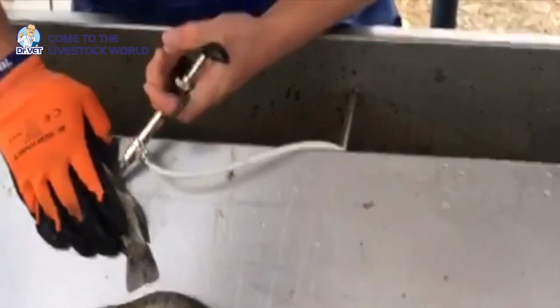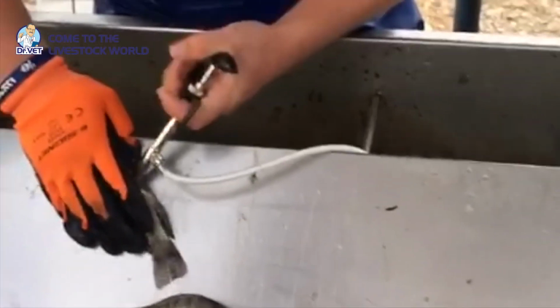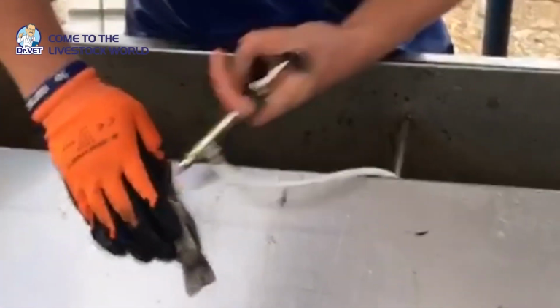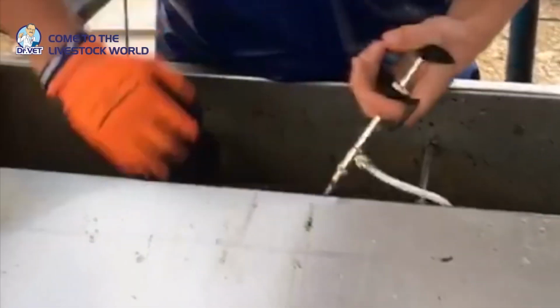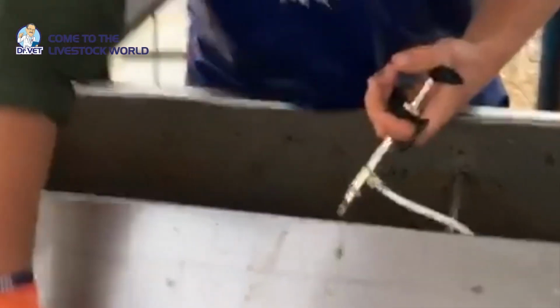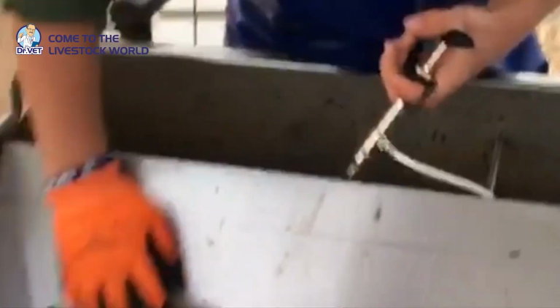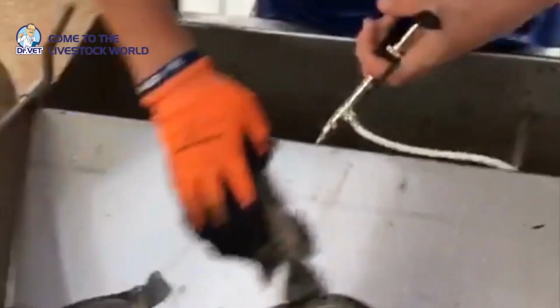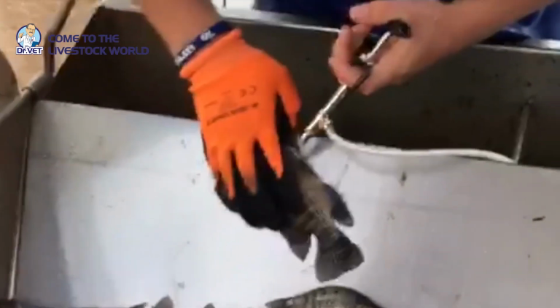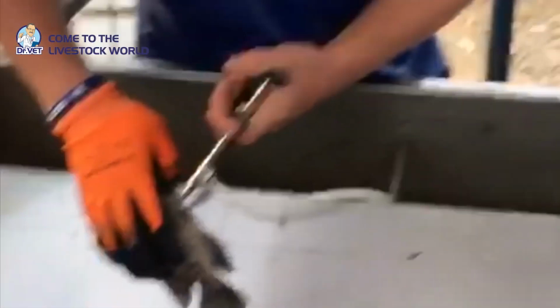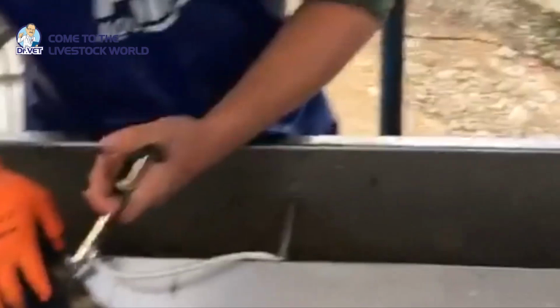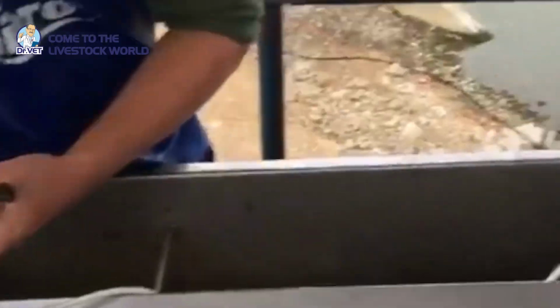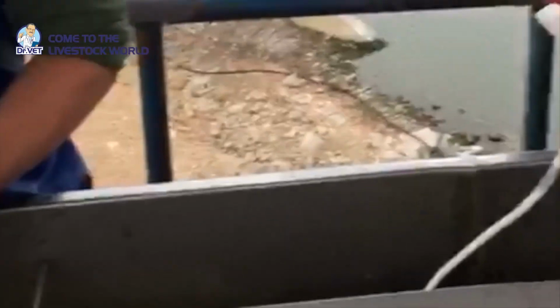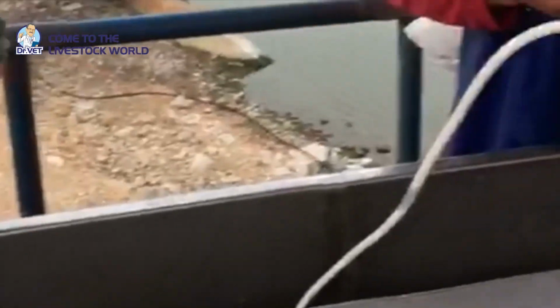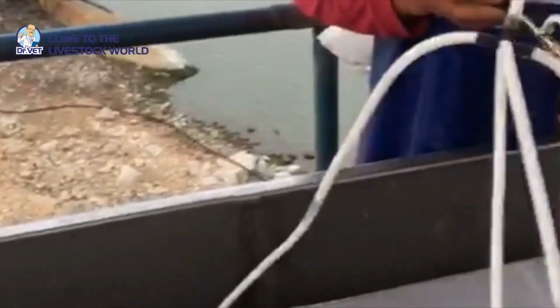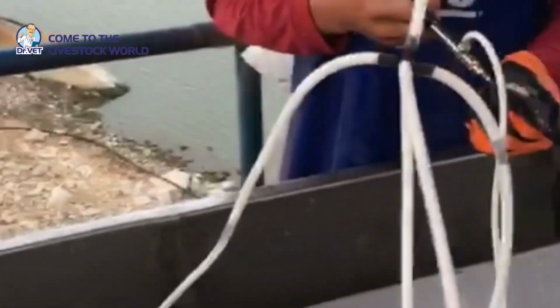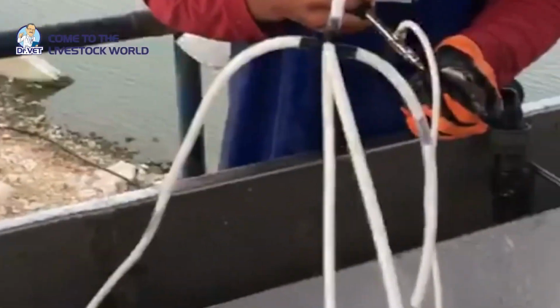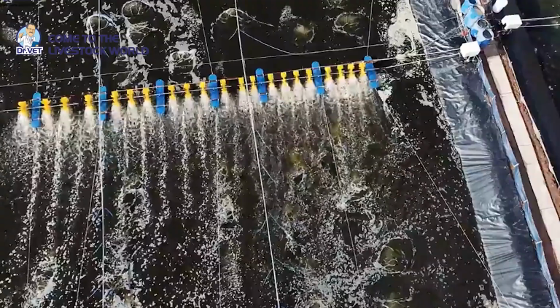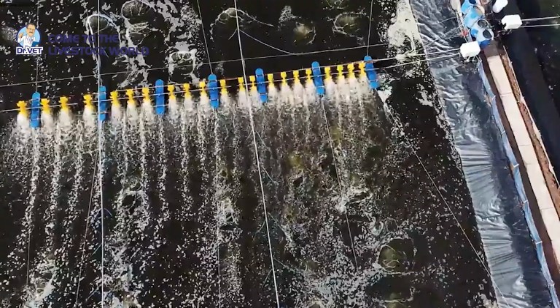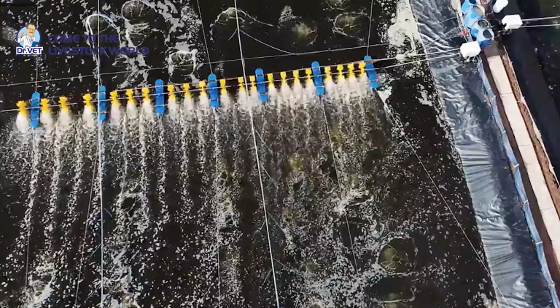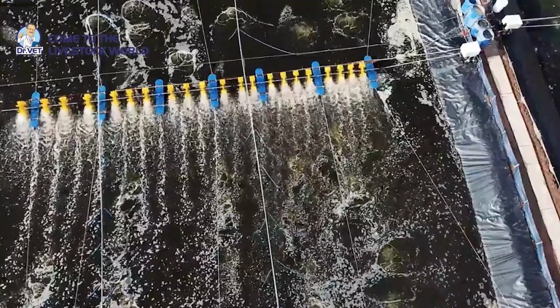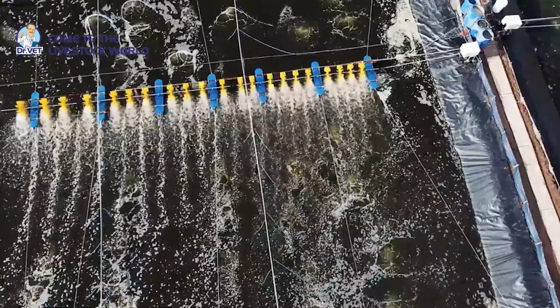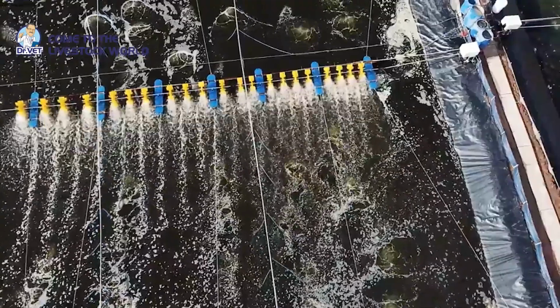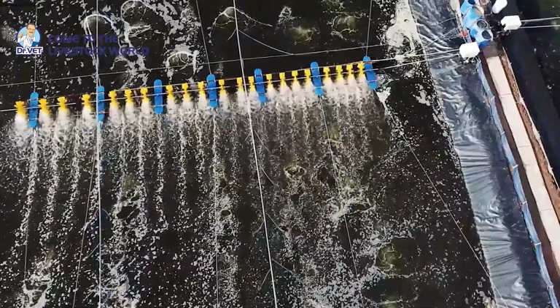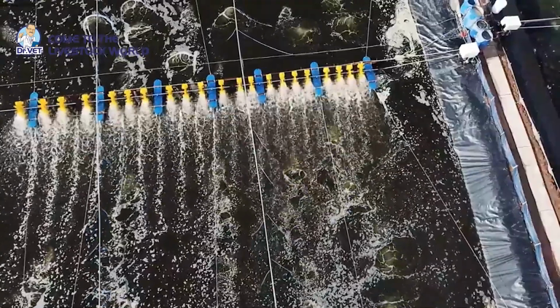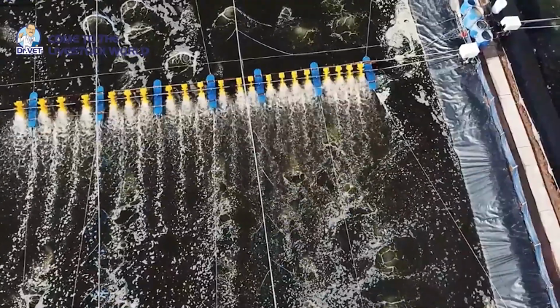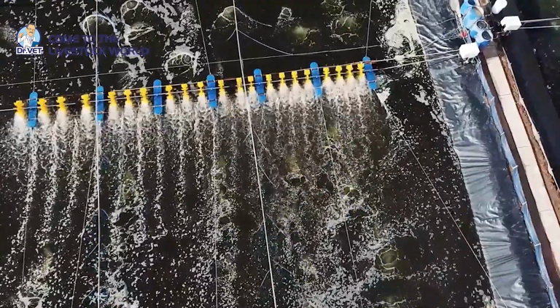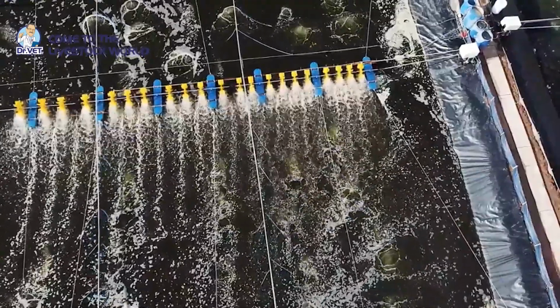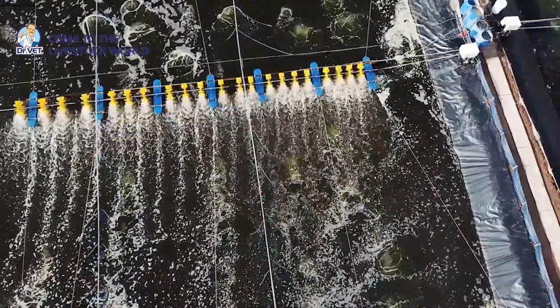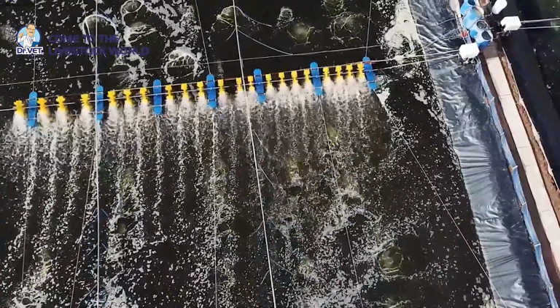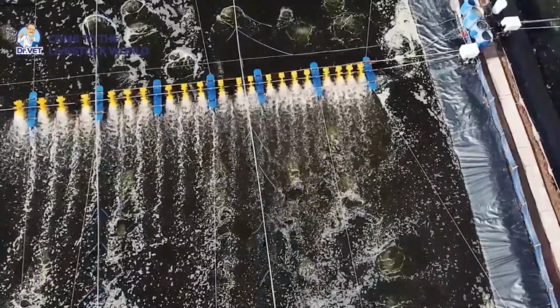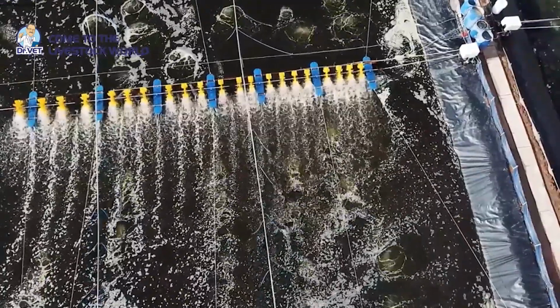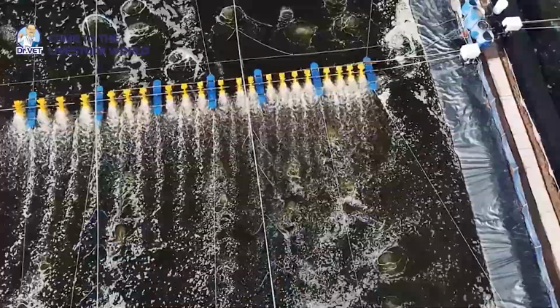To make the vaccination process as convenient and quick as possible, you should prepare an automatic cylinder to vaccinate fish.